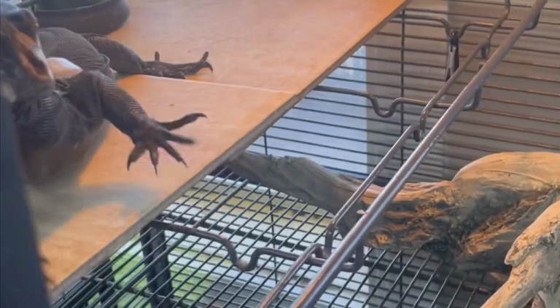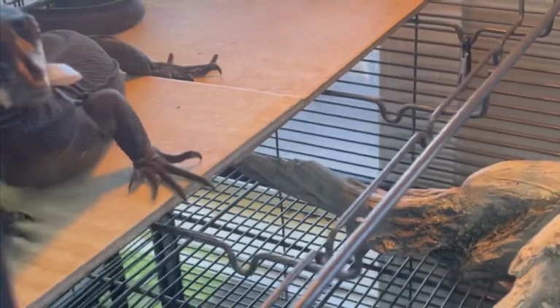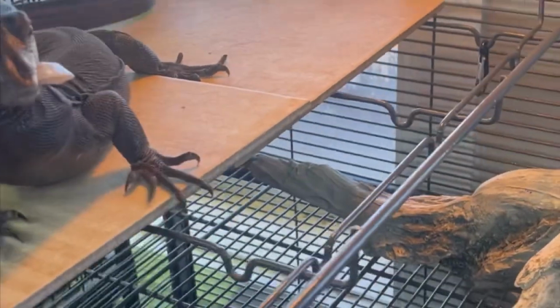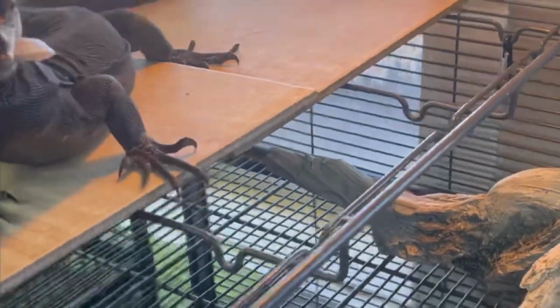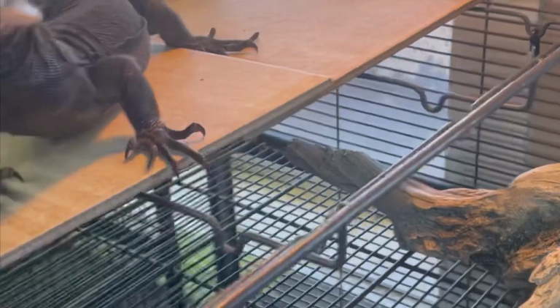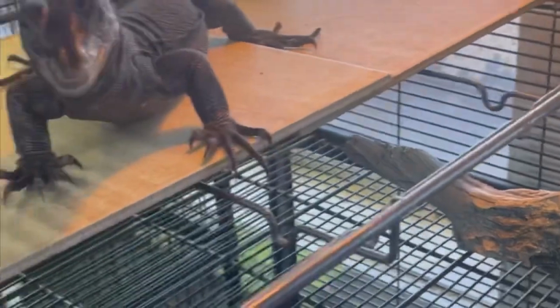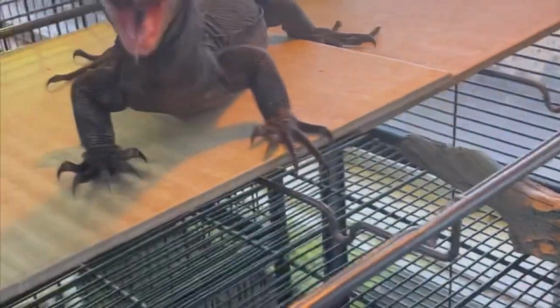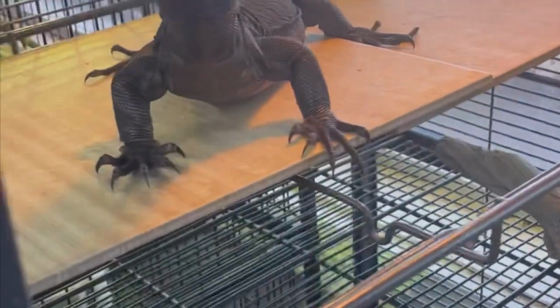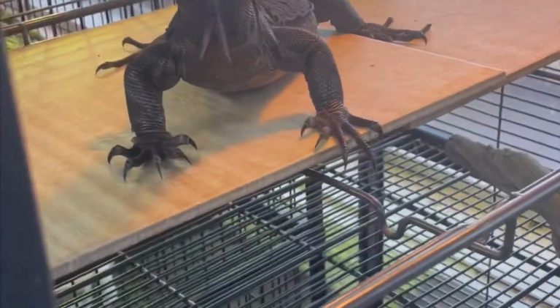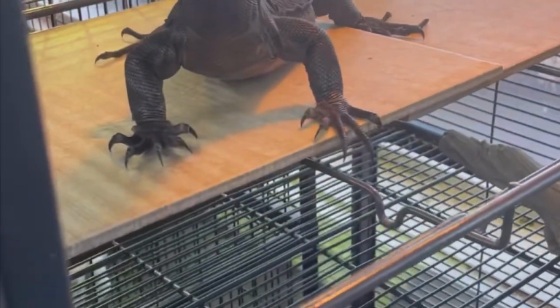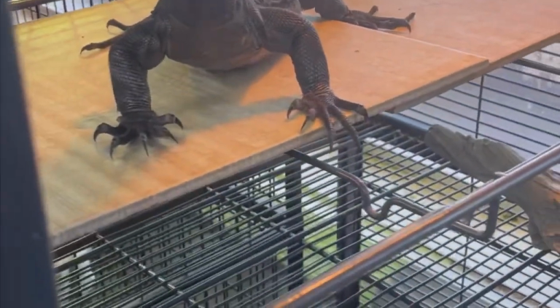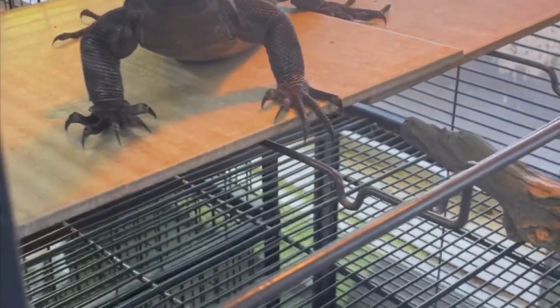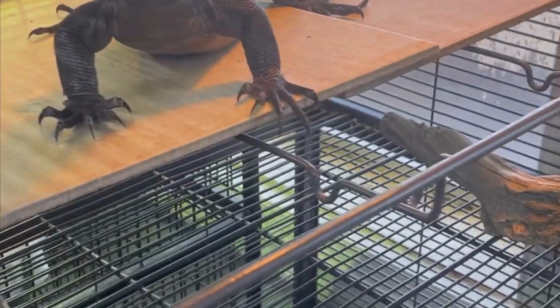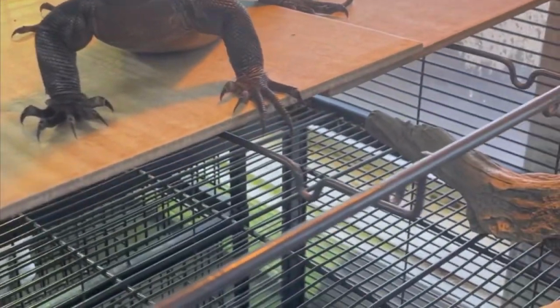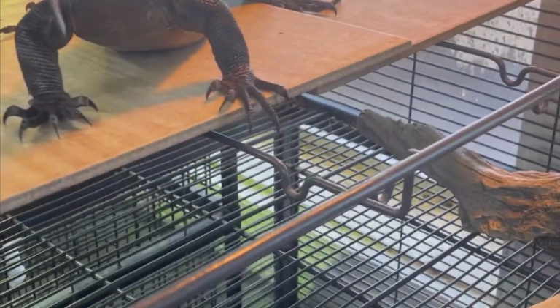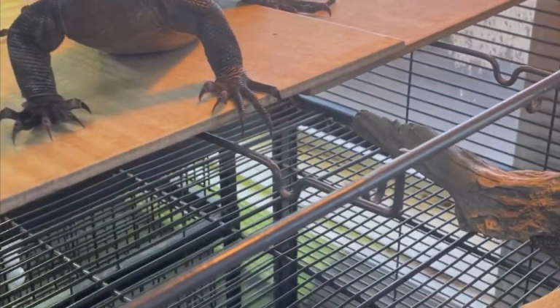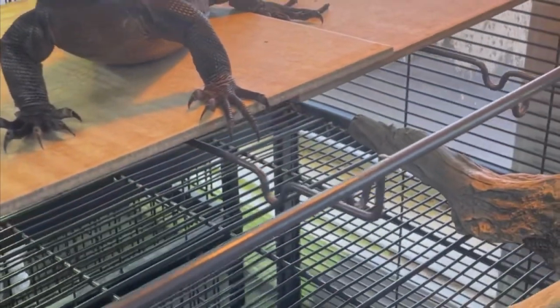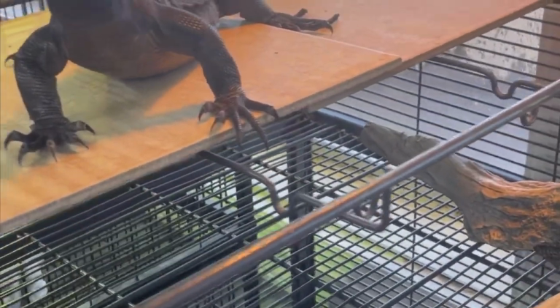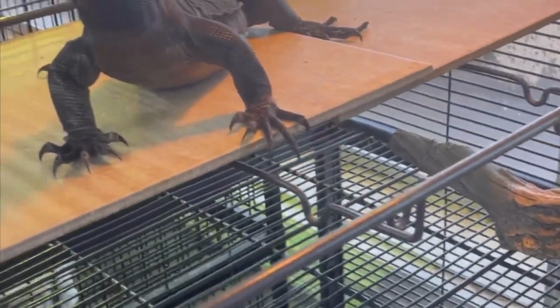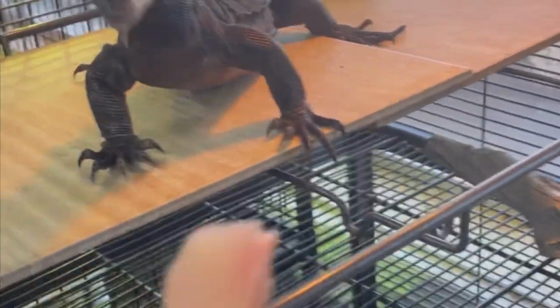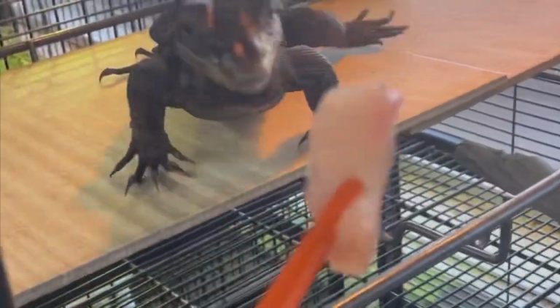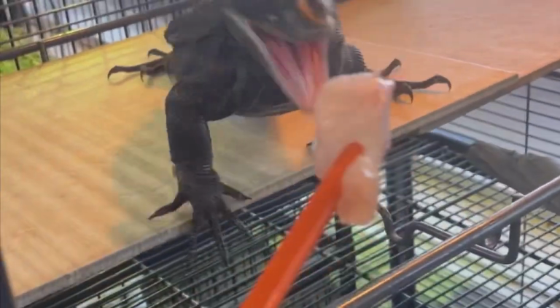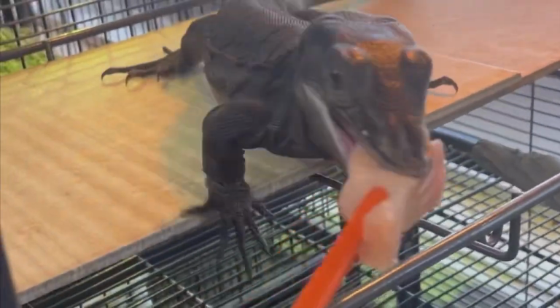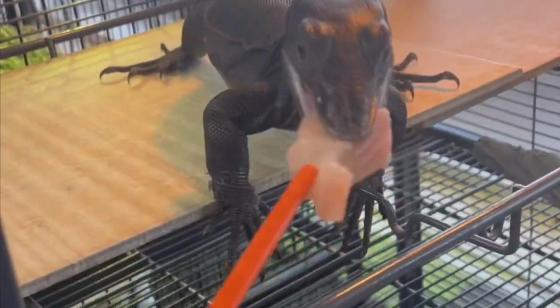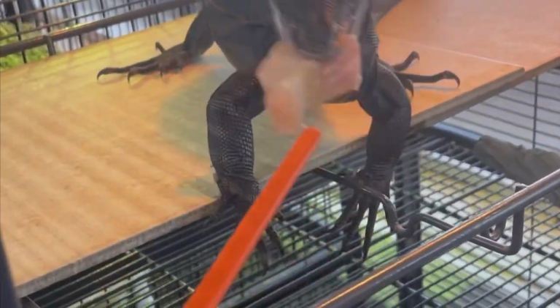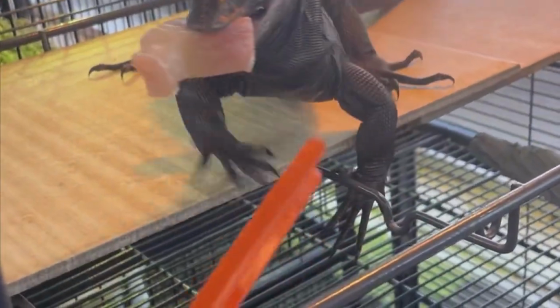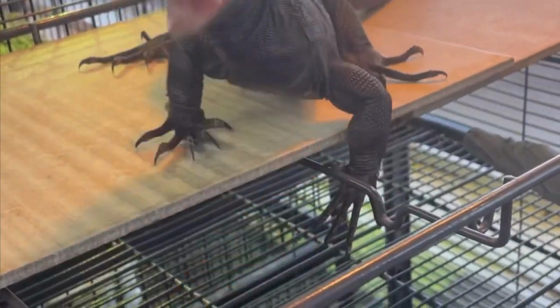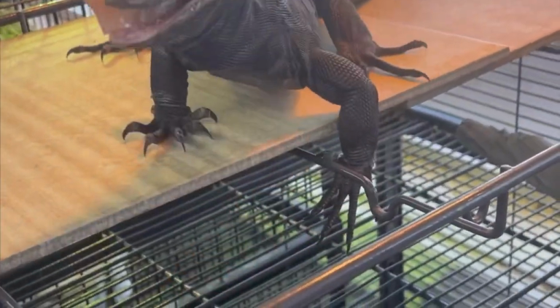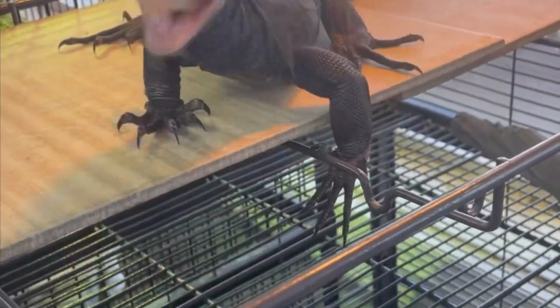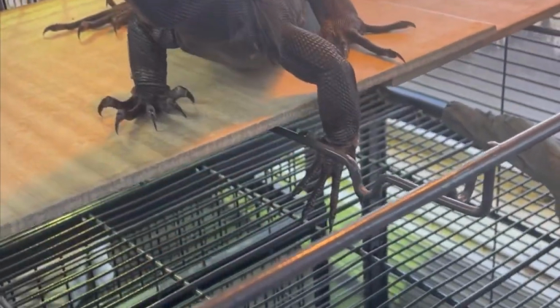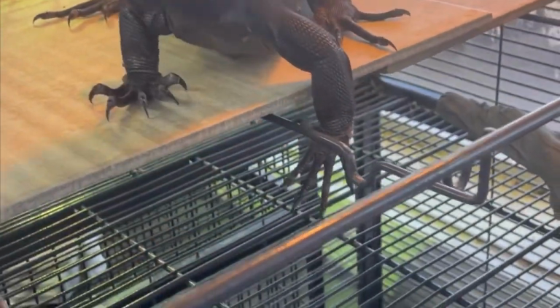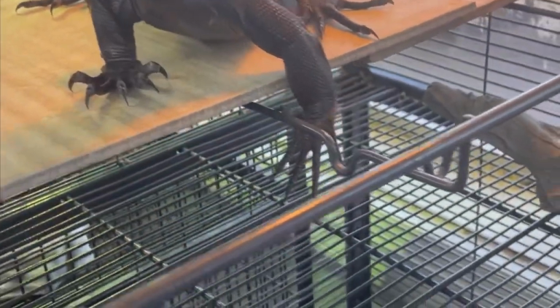After that I then go to our black dragons and feed them as well, socializing with them to earn their trust.